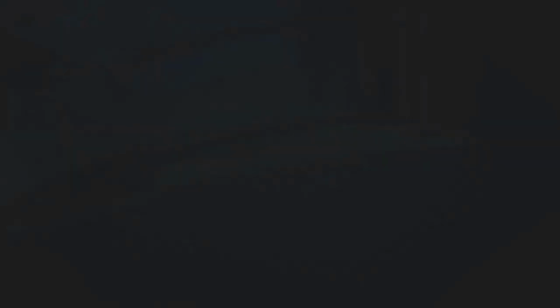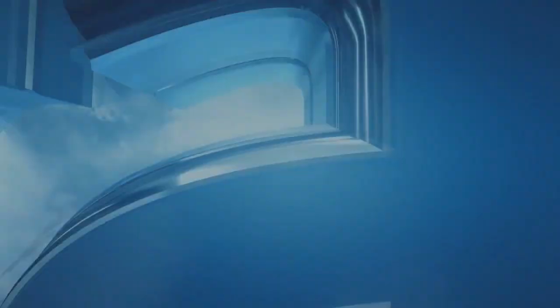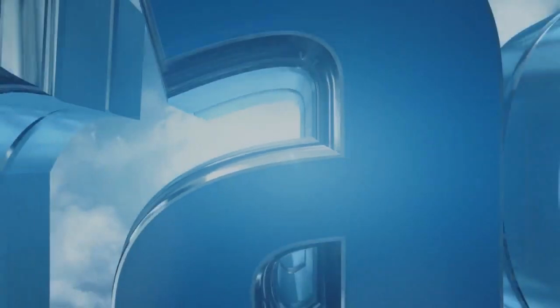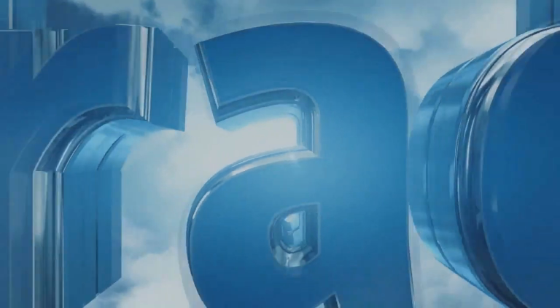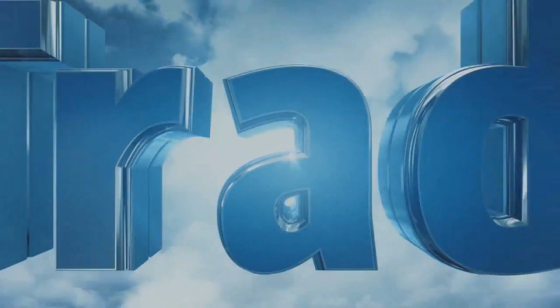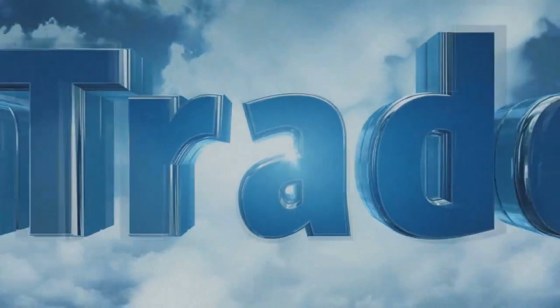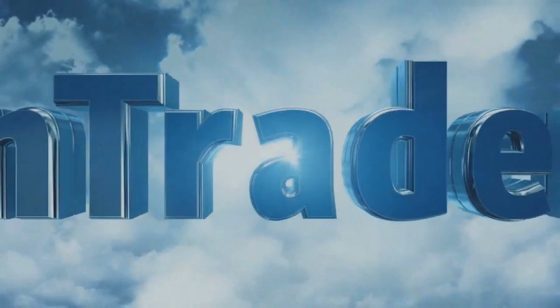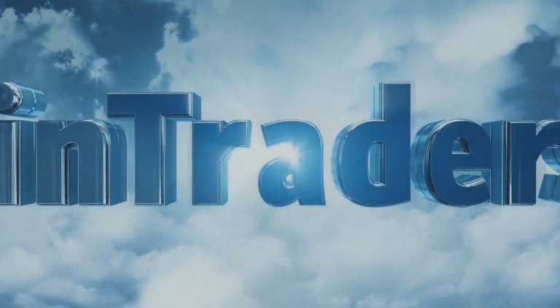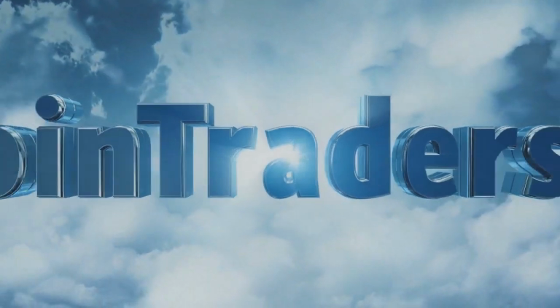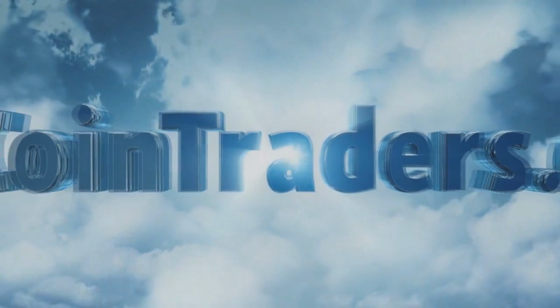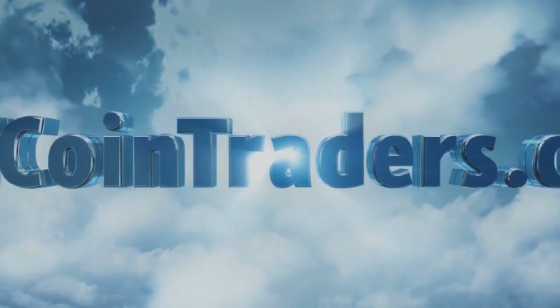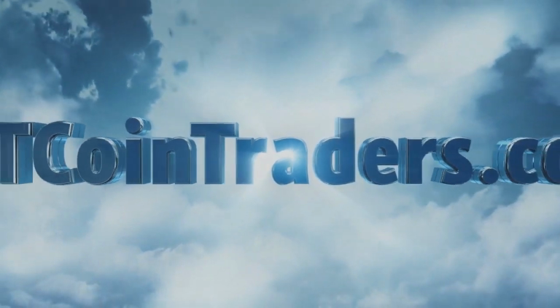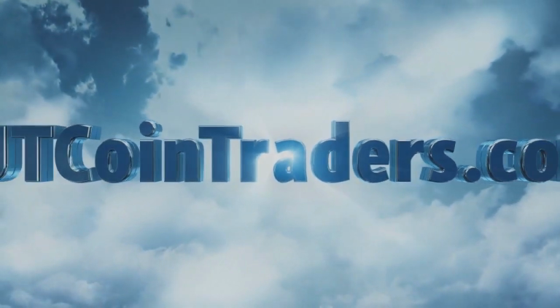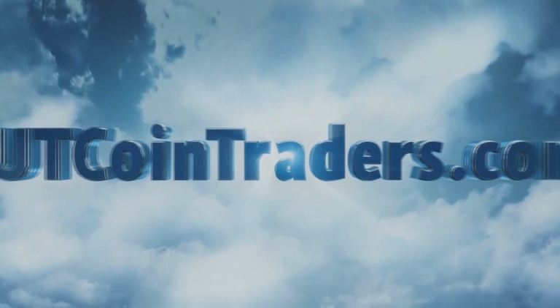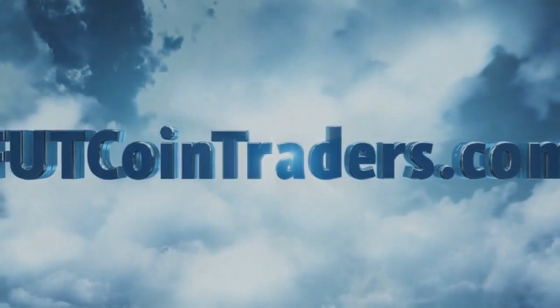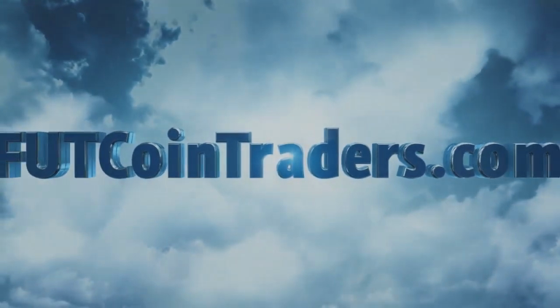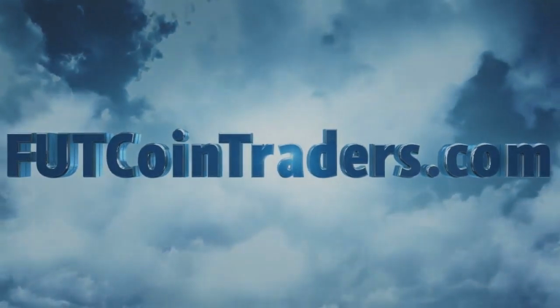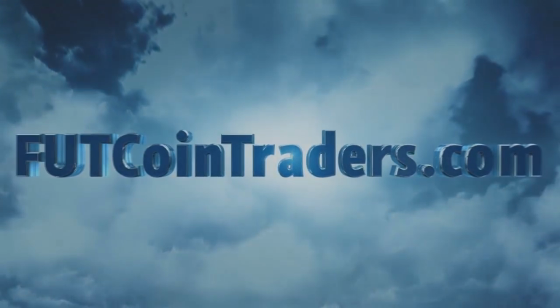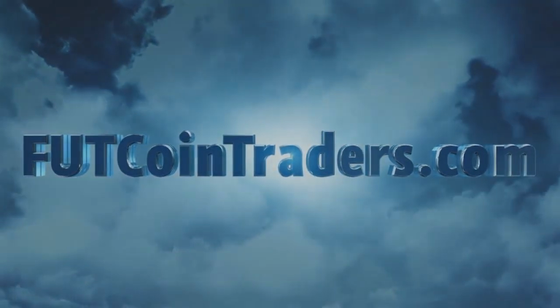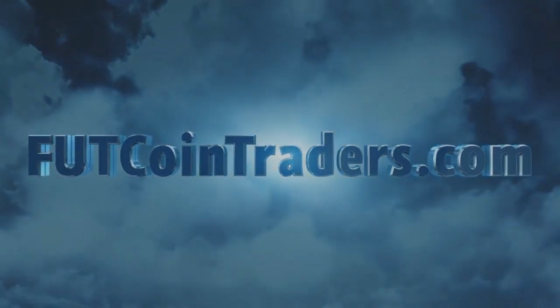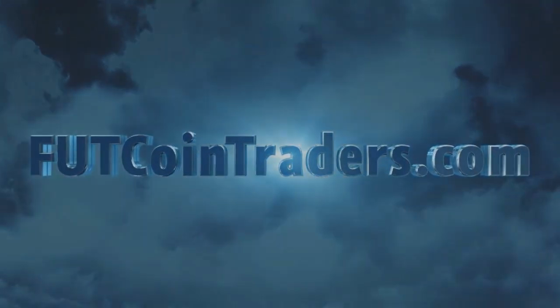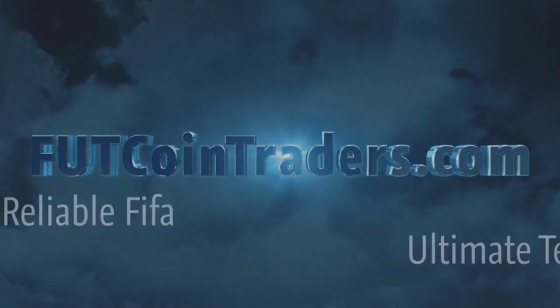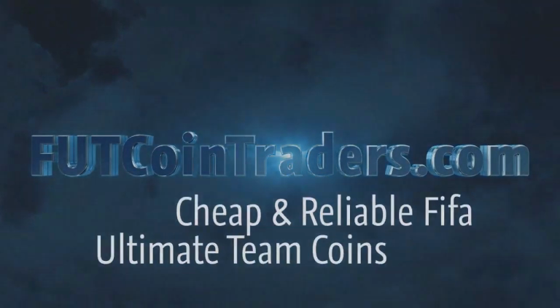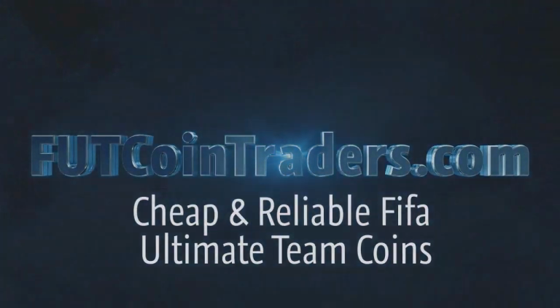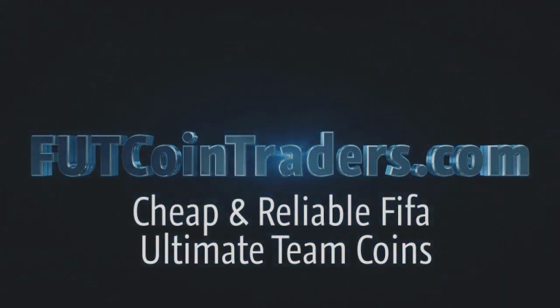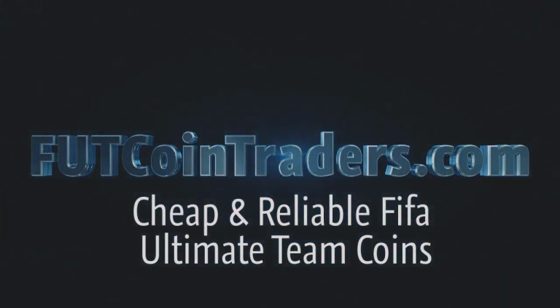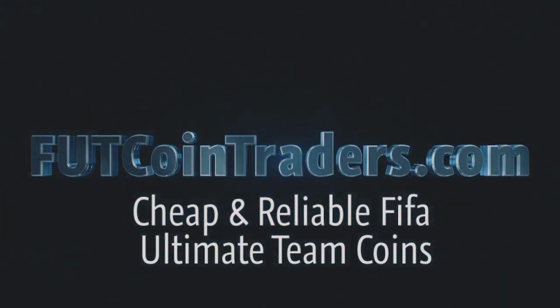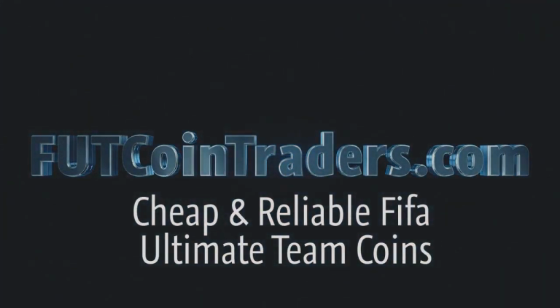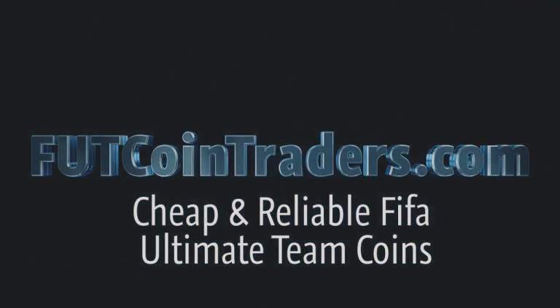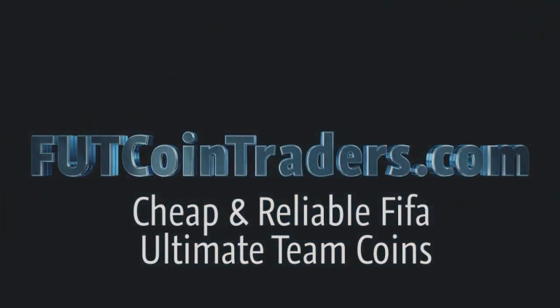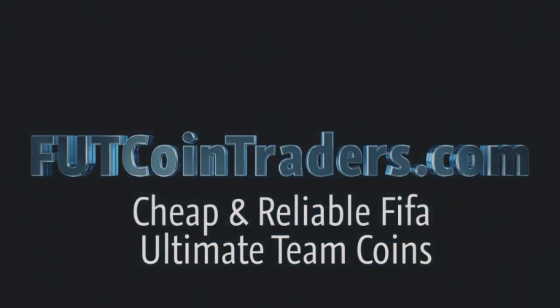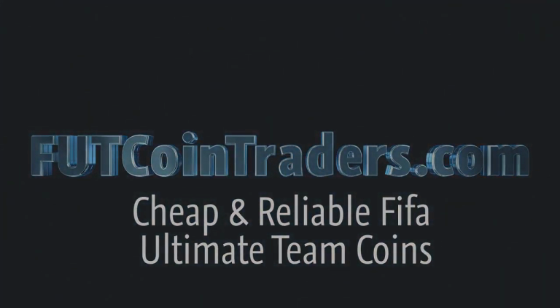Check out FootCoinTraders.com for all of your Ultimate Team Coins, and be sure to use the code CHEZ at checkout to get yourself an extra discount.